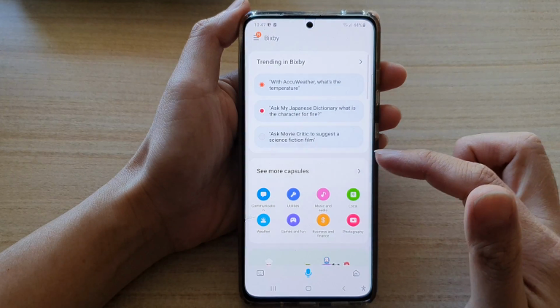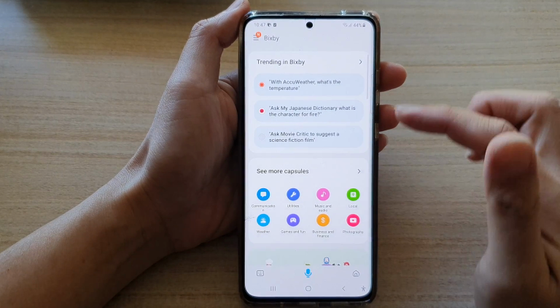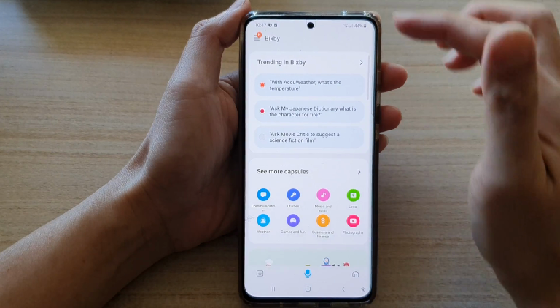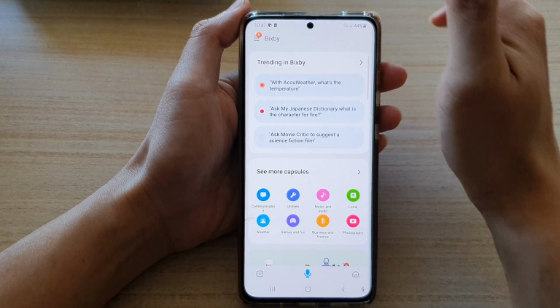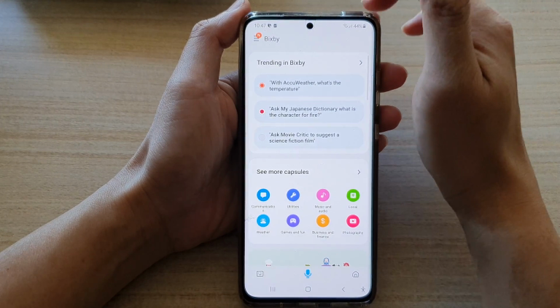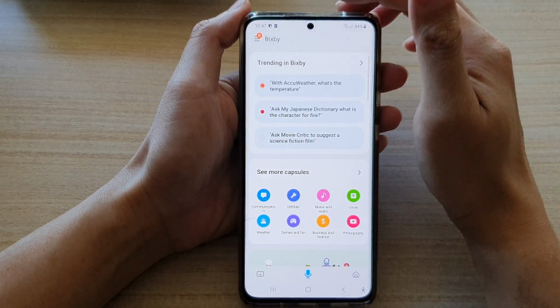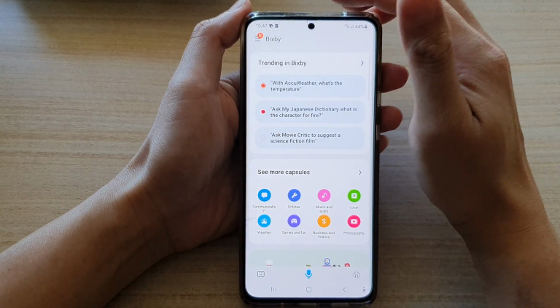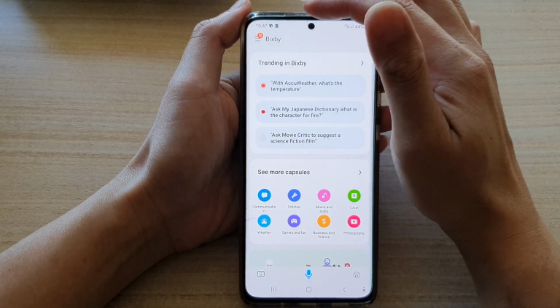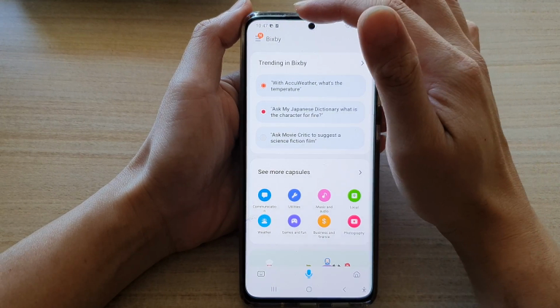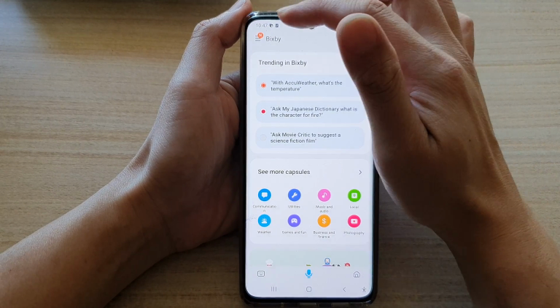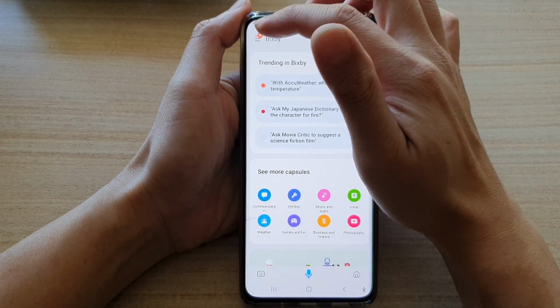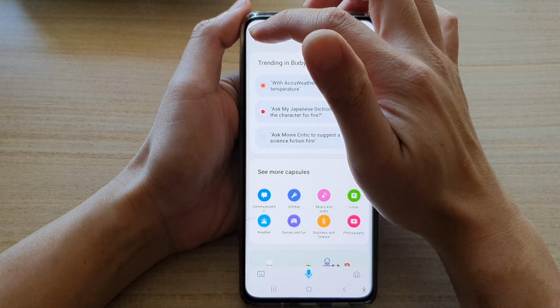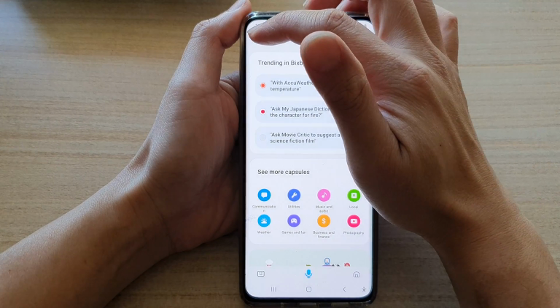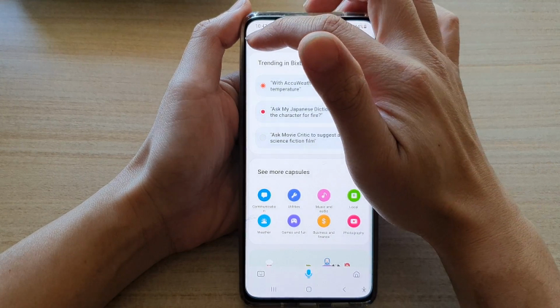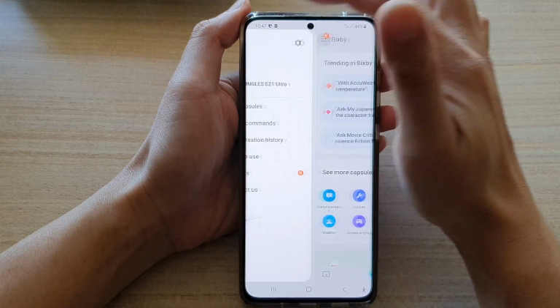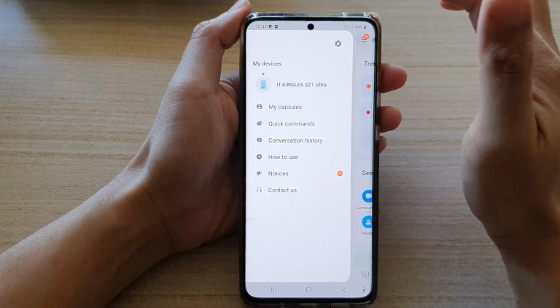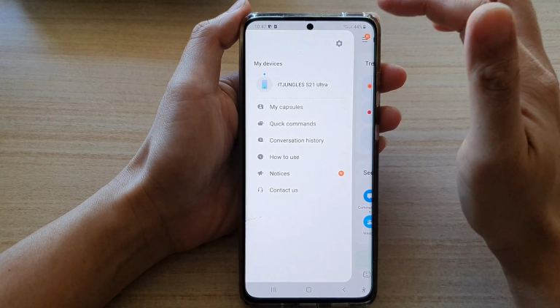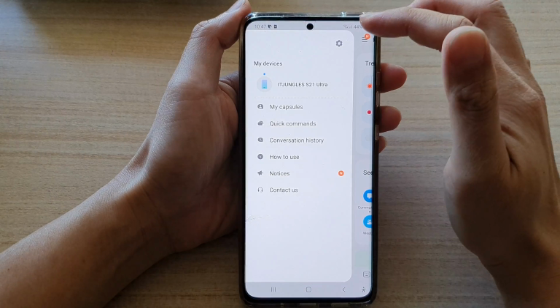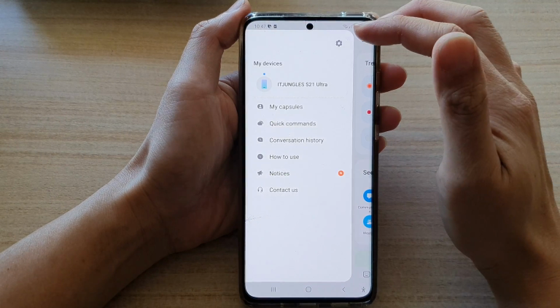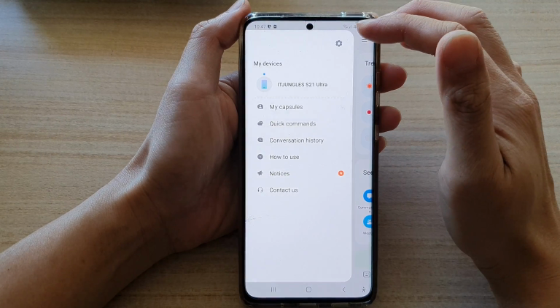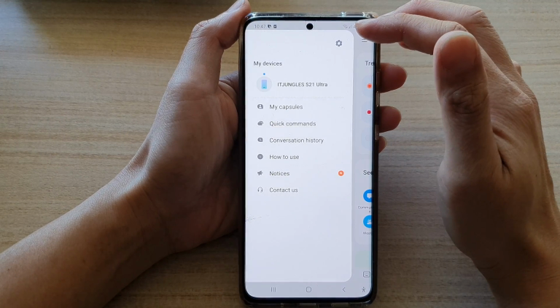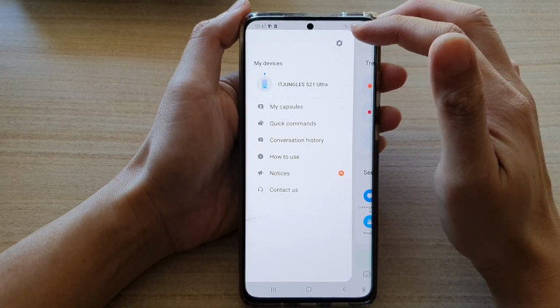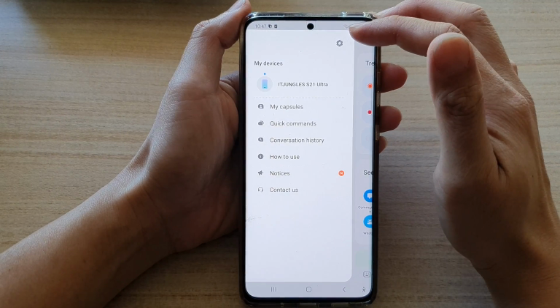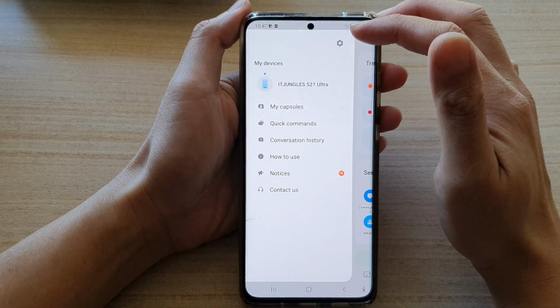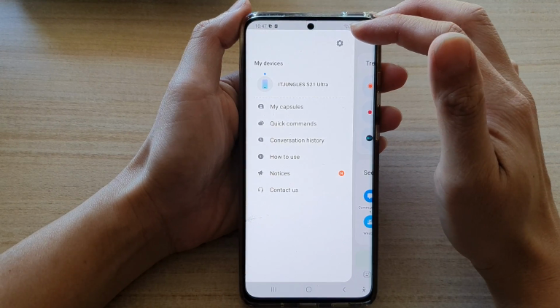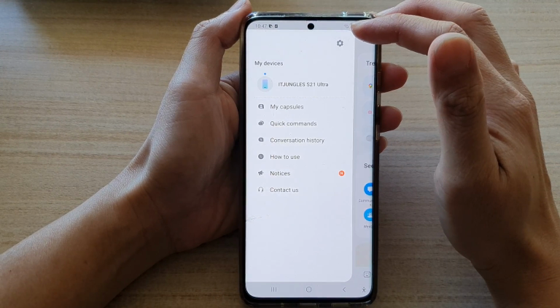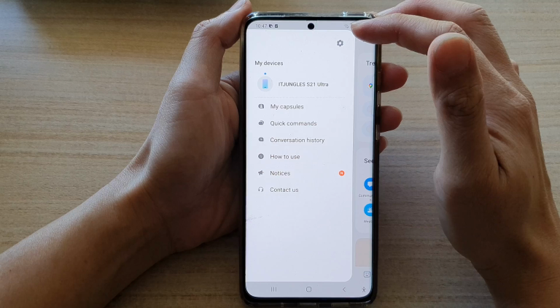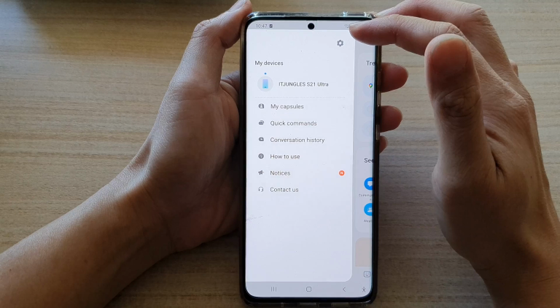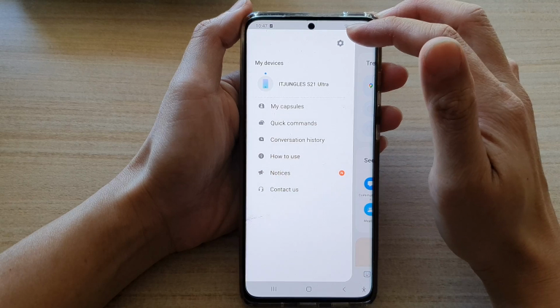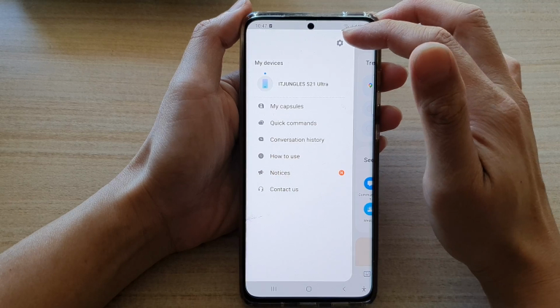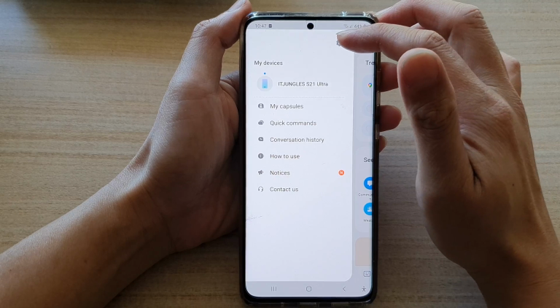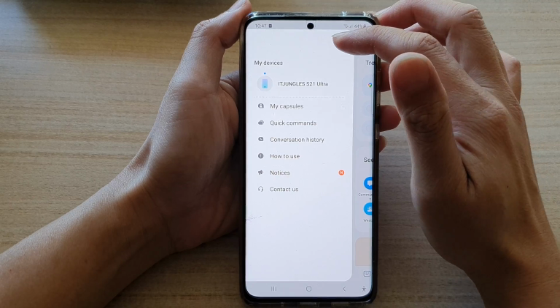Next, you want to tap on the menu key at the top, and from the pop-up menu, tap on Settings.